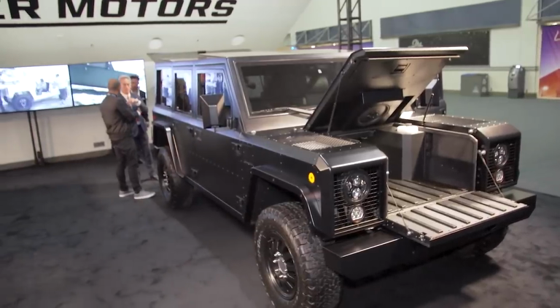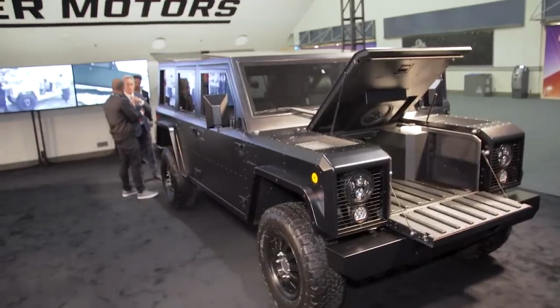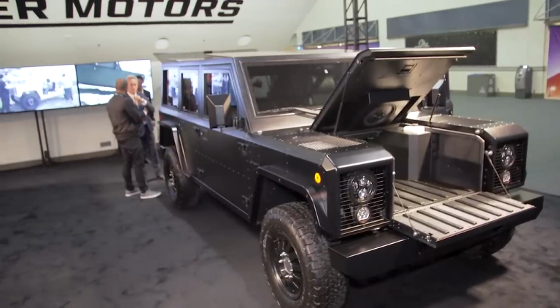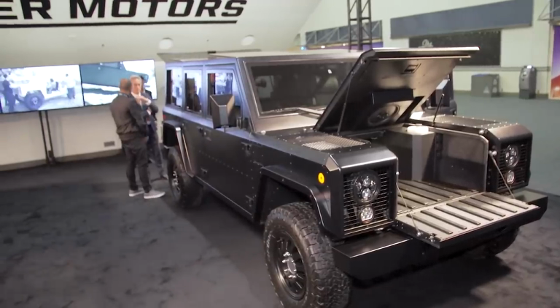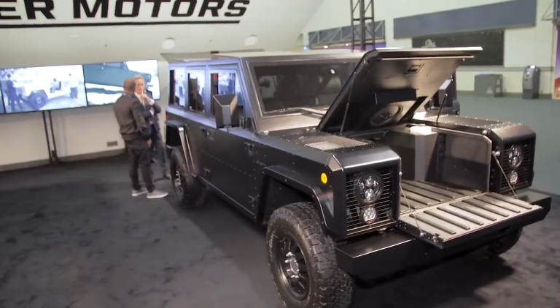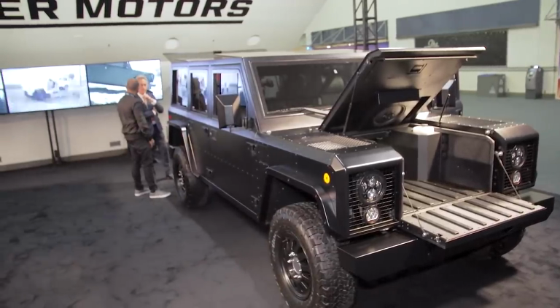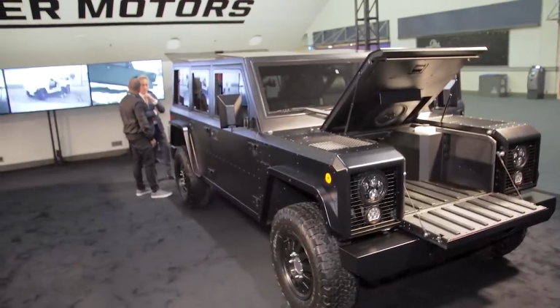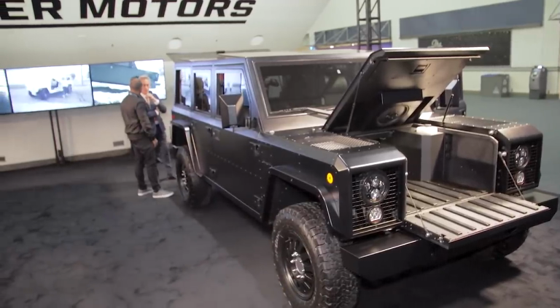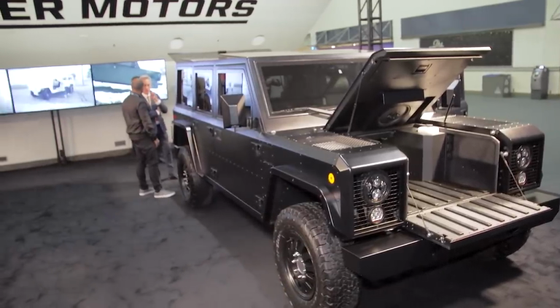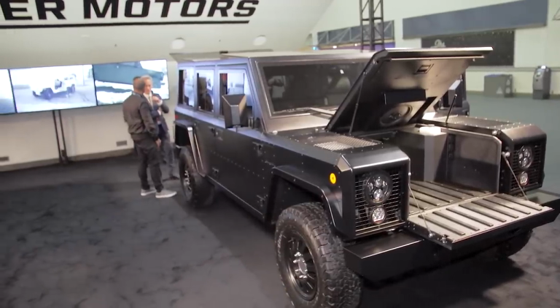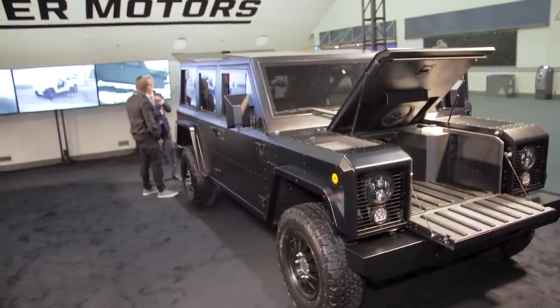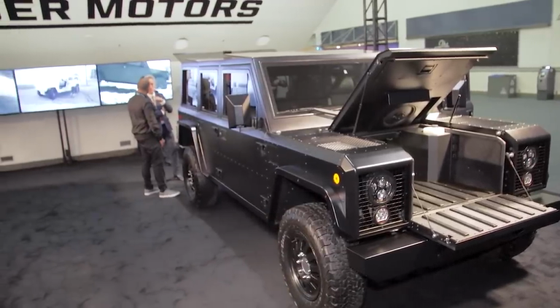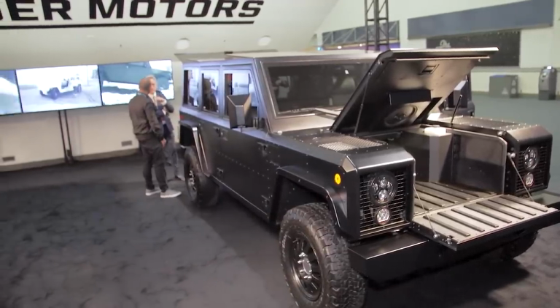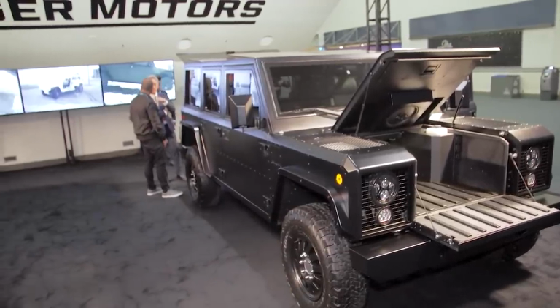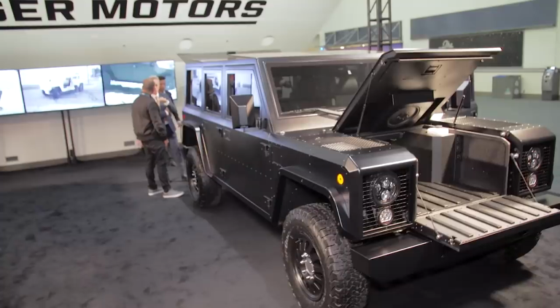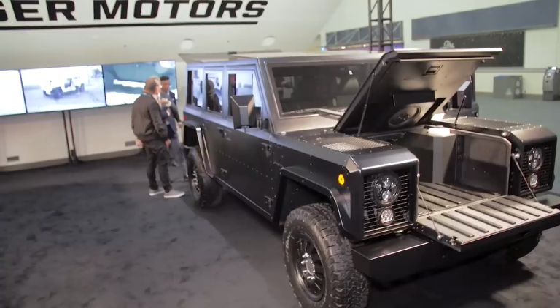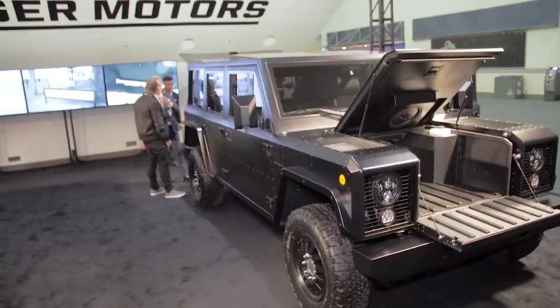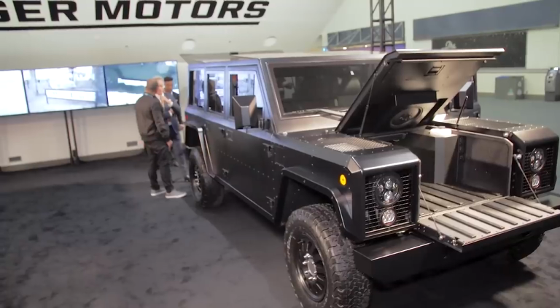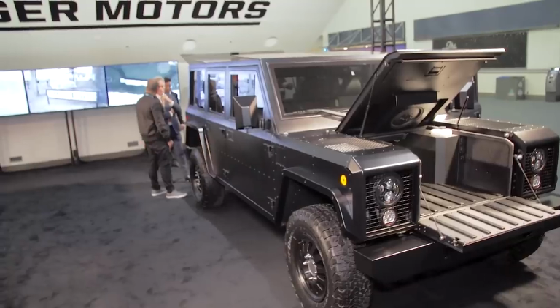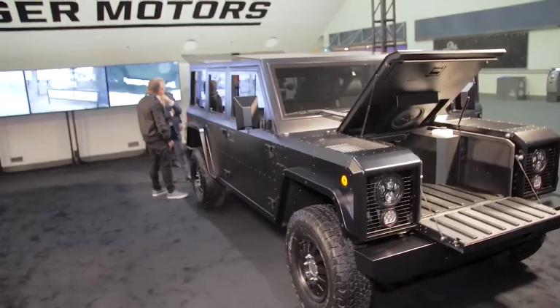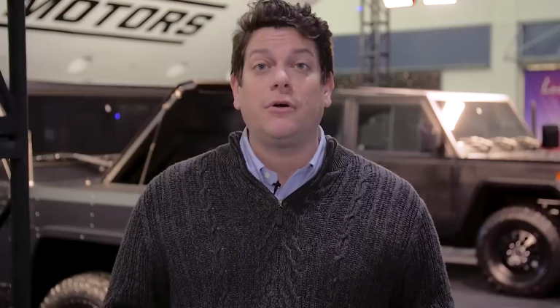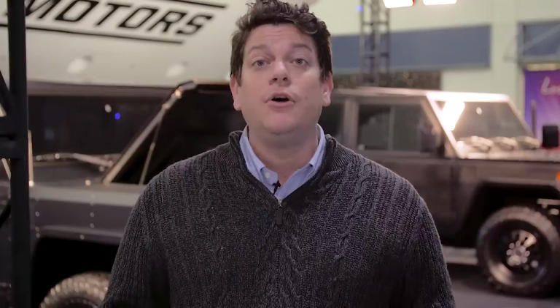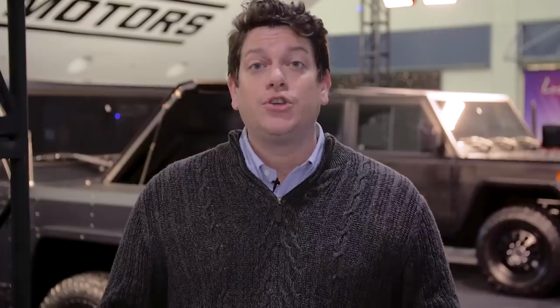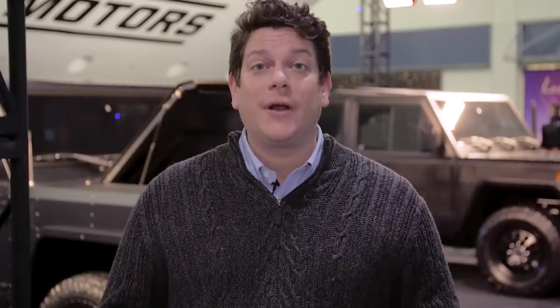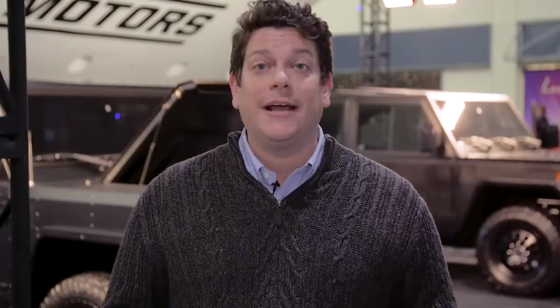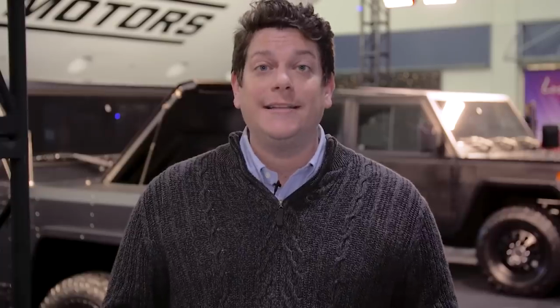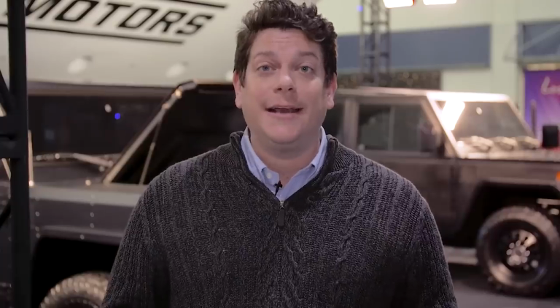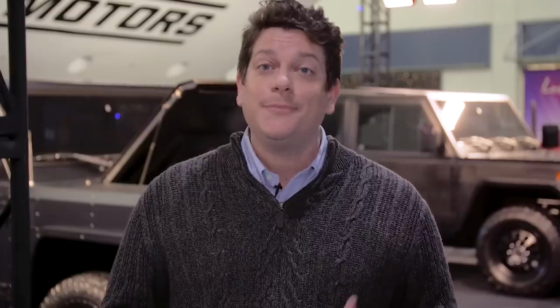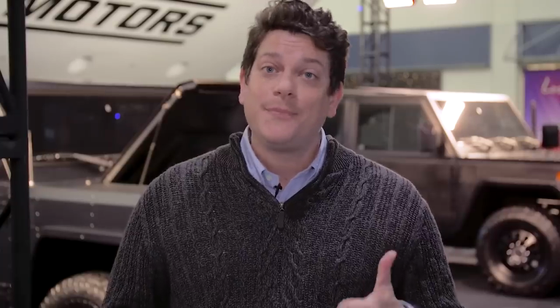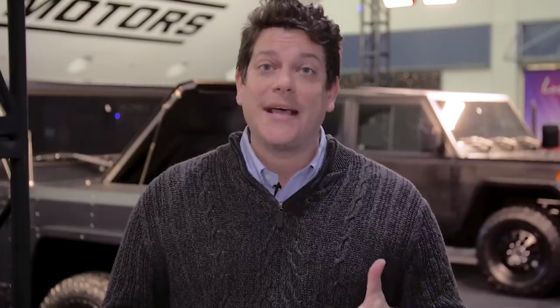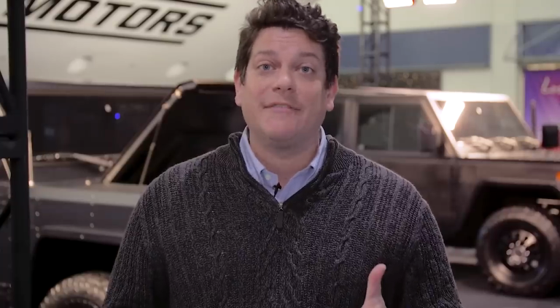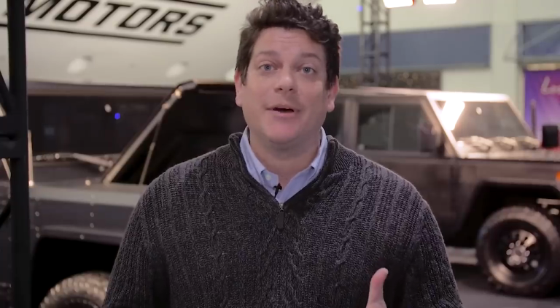Stay tuned to Engadget all week — we'll be bringing you full coverage of the LA Auto Show 2019. Thanks everybody.